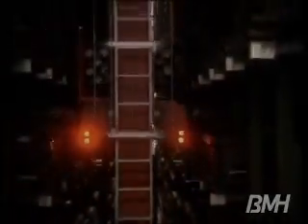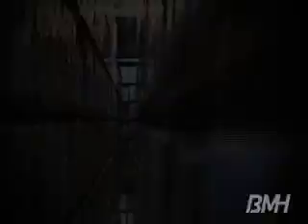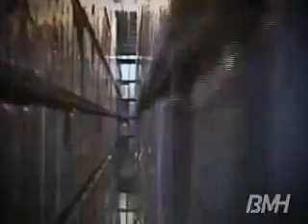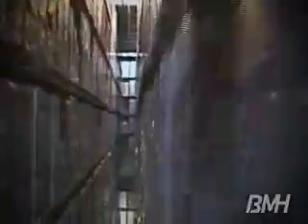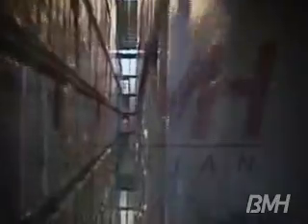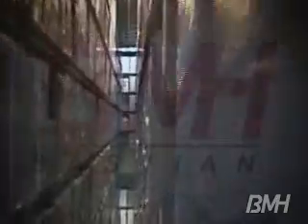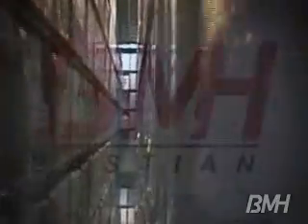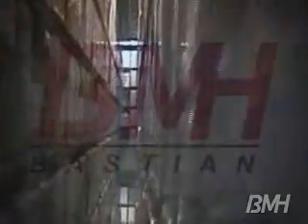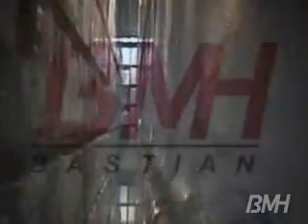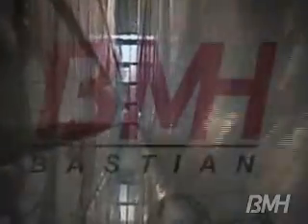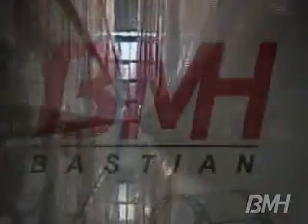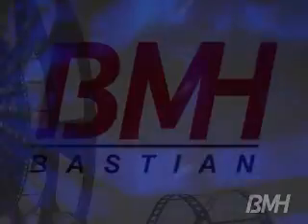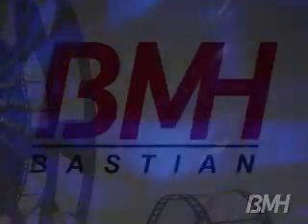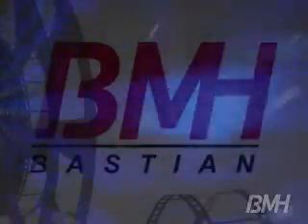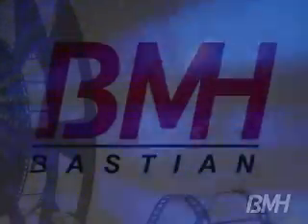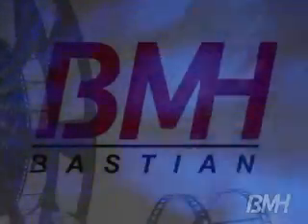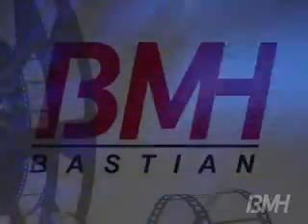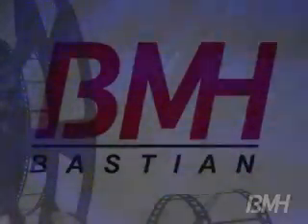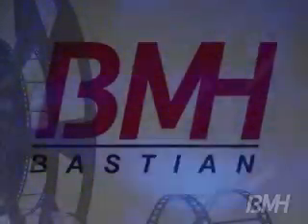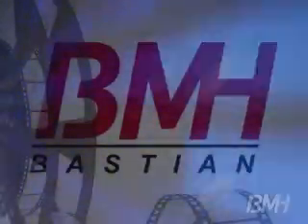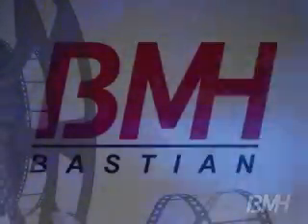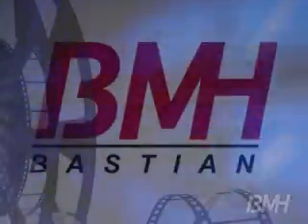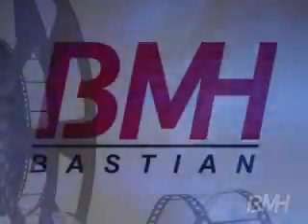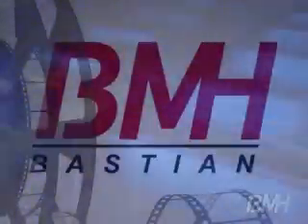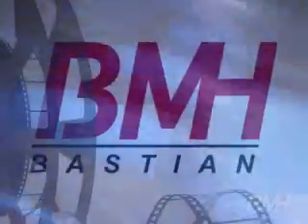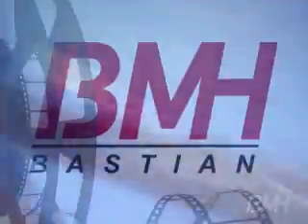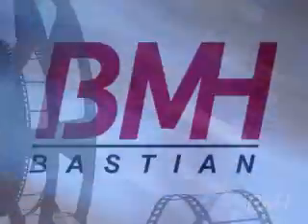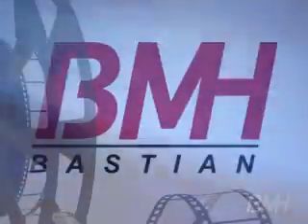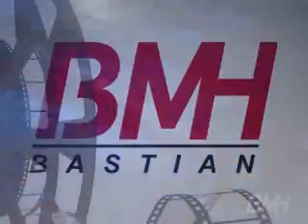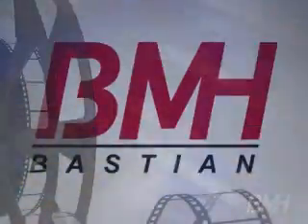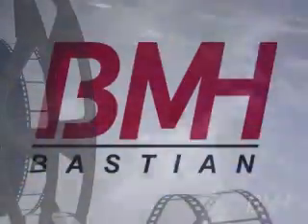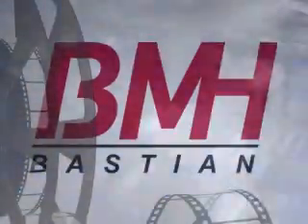Please give BMH a call today to discuss your custom ASRS solution.